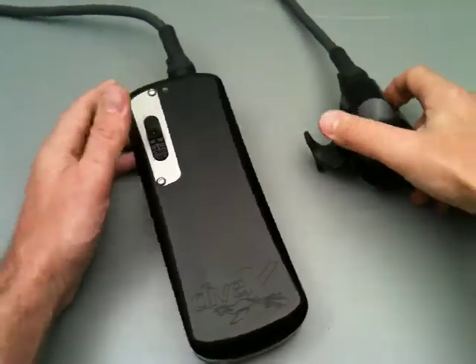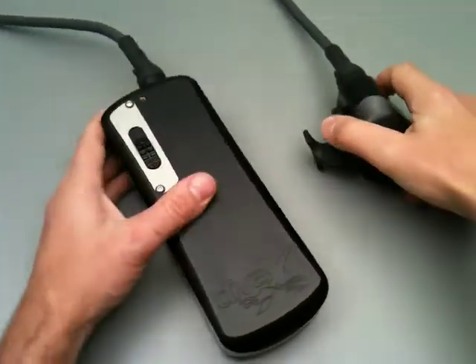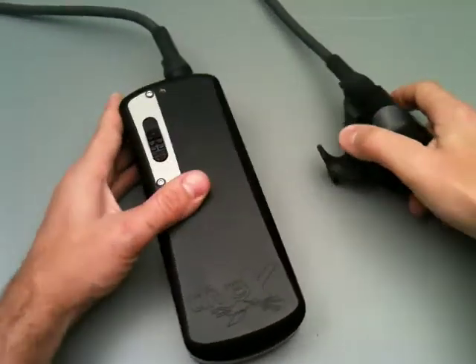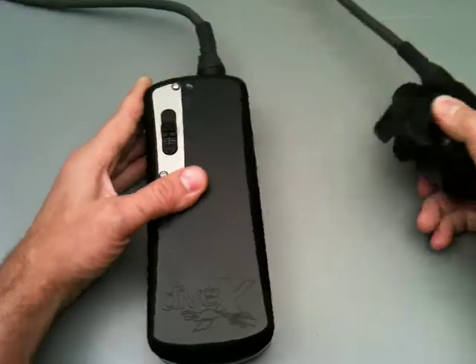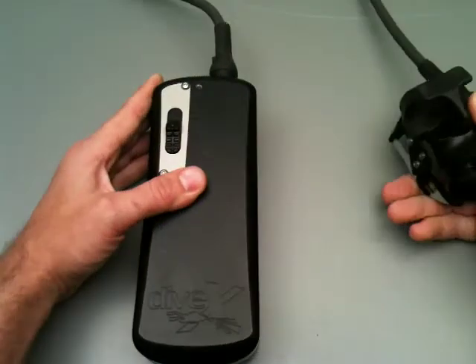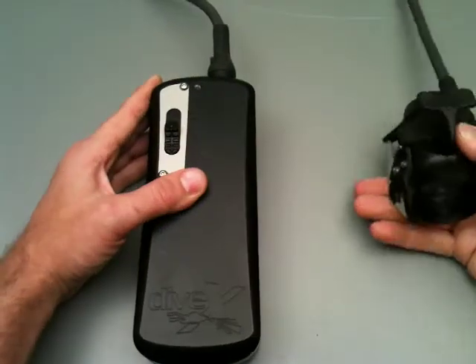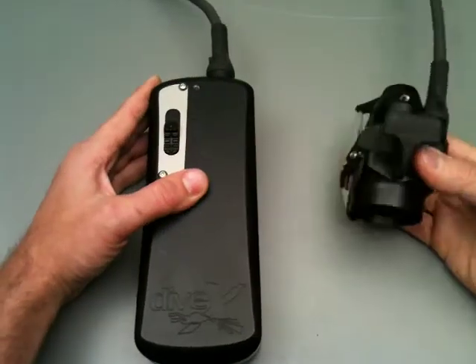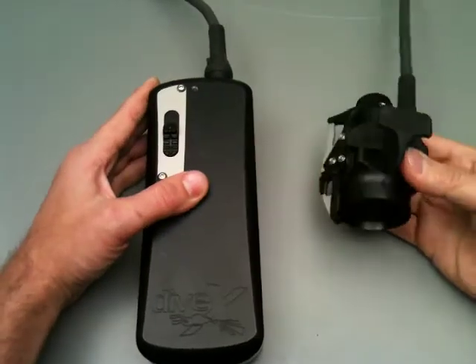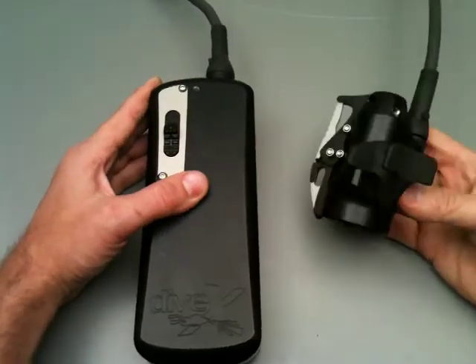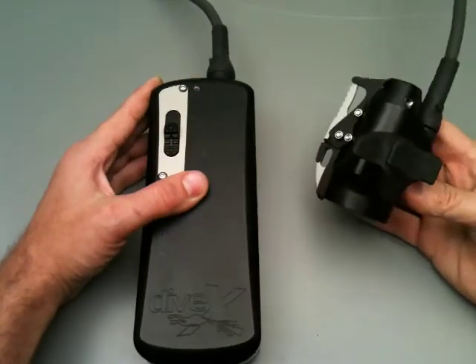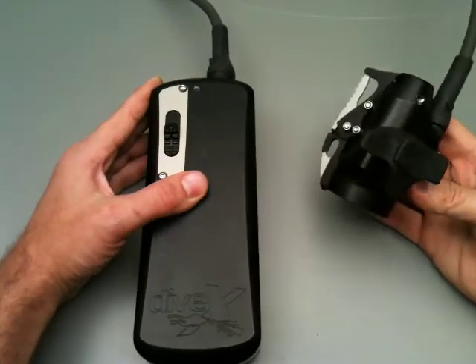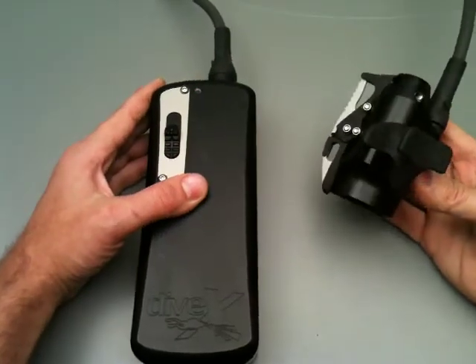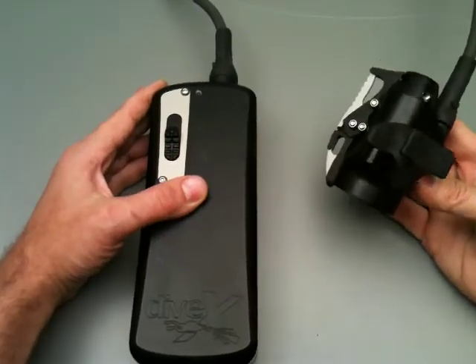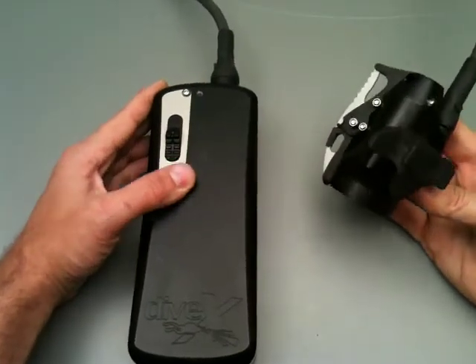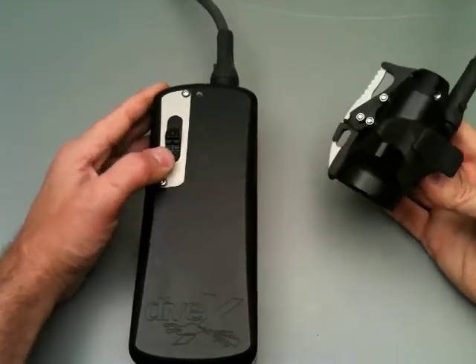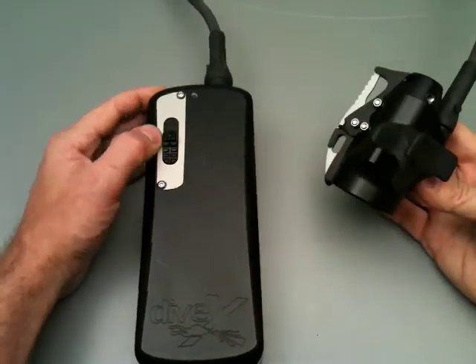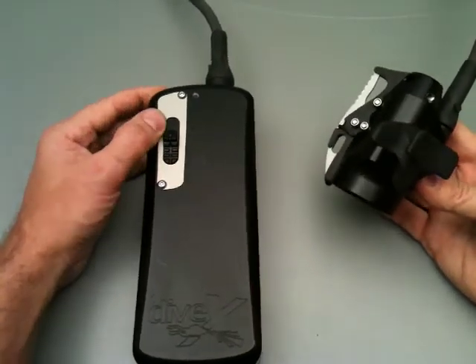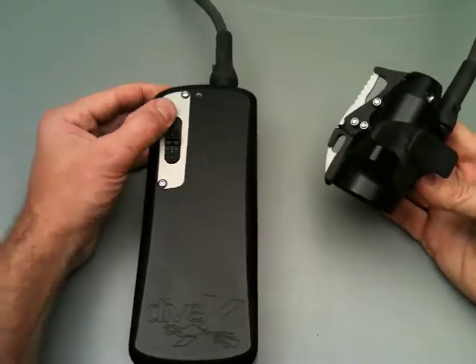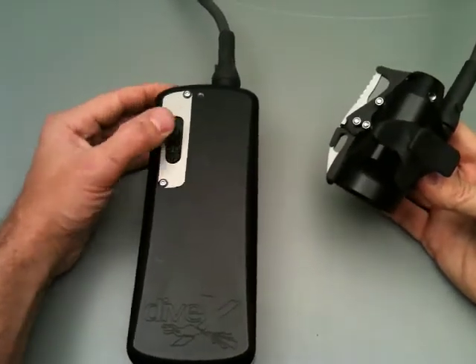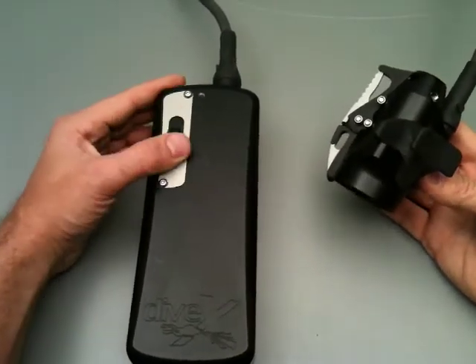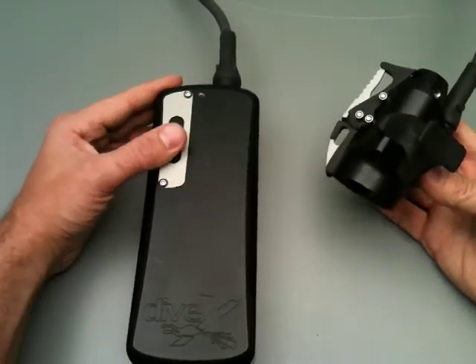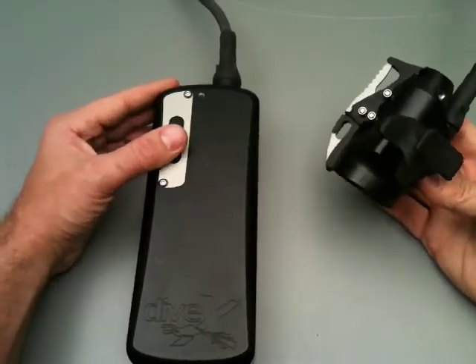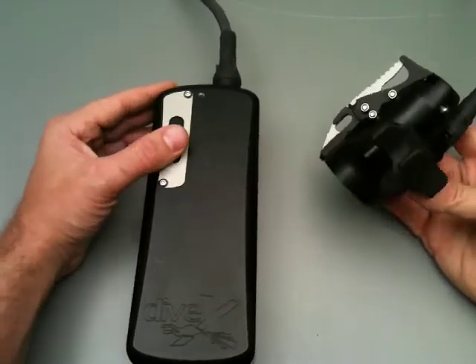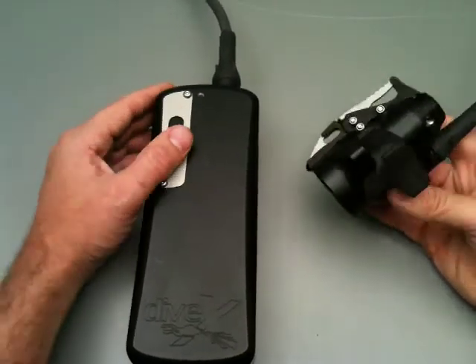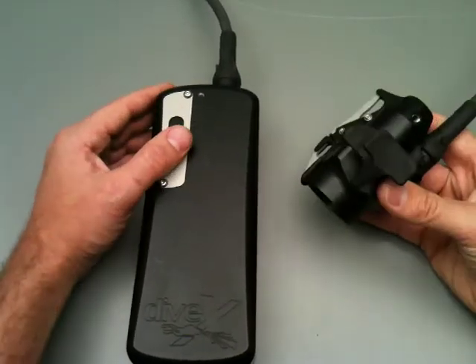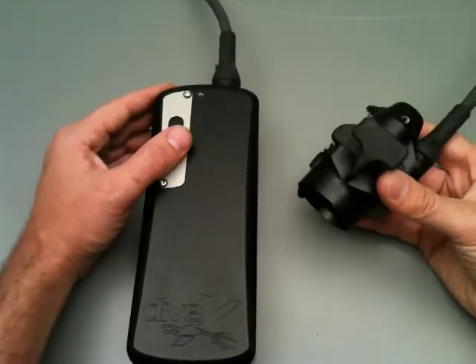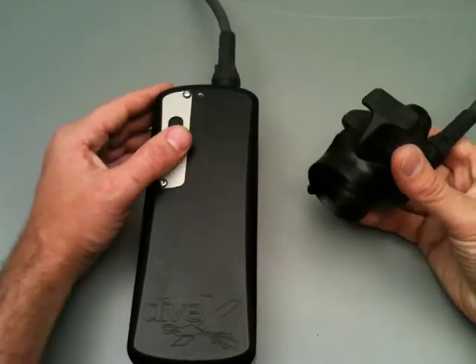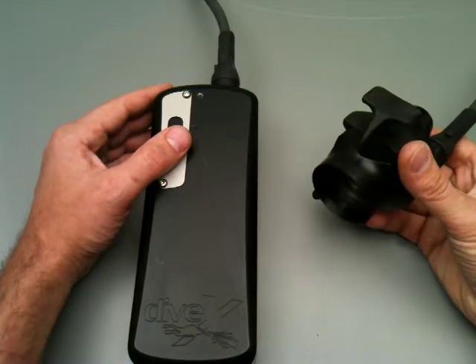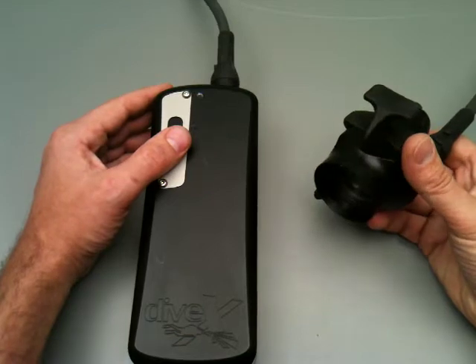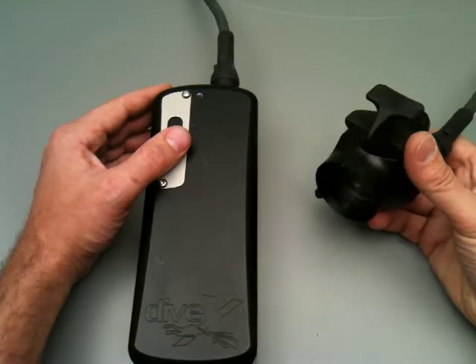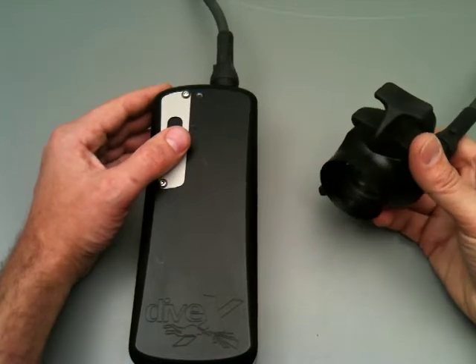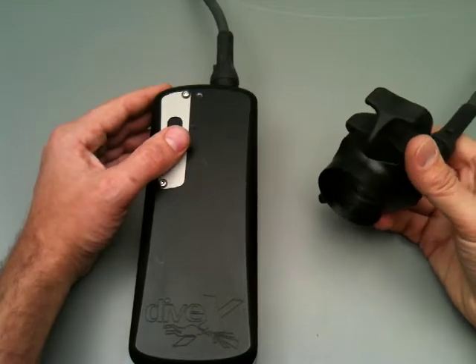To turn the light on requires a double click of the switch. This prevents it from turning on accidentally.